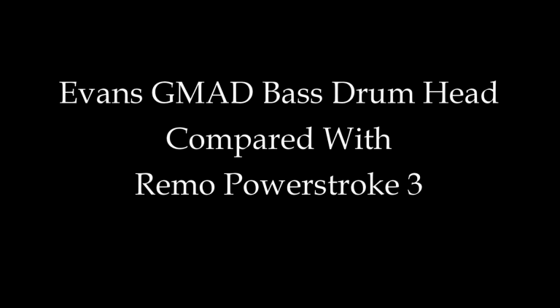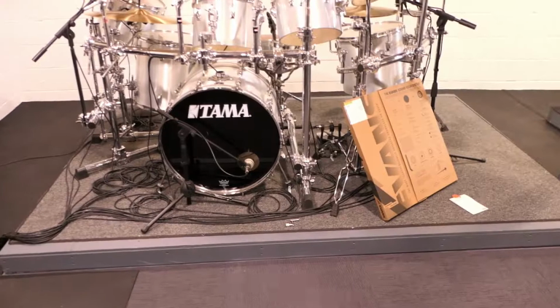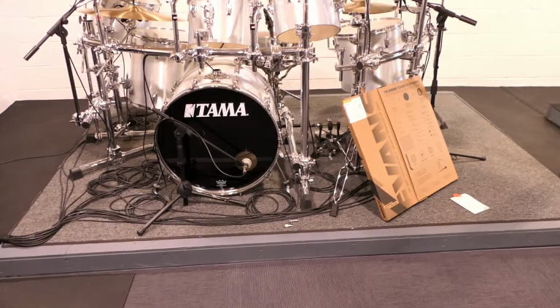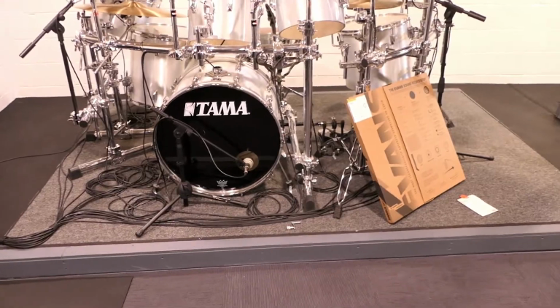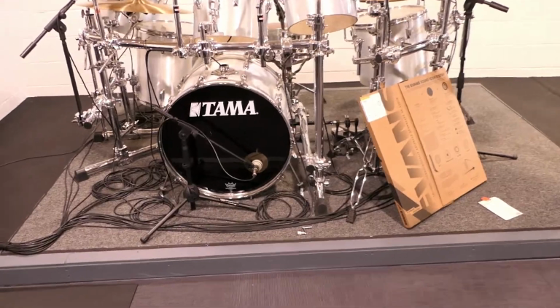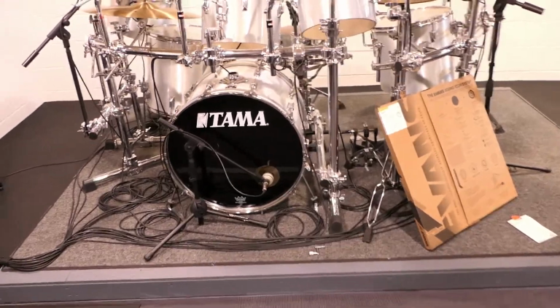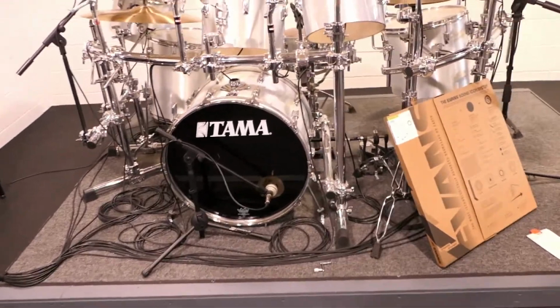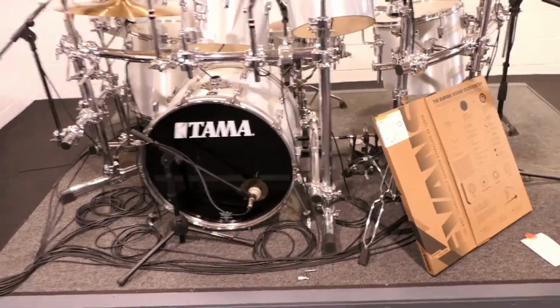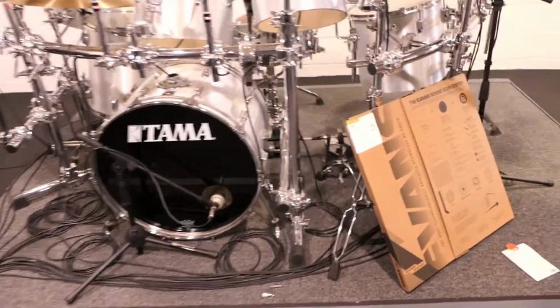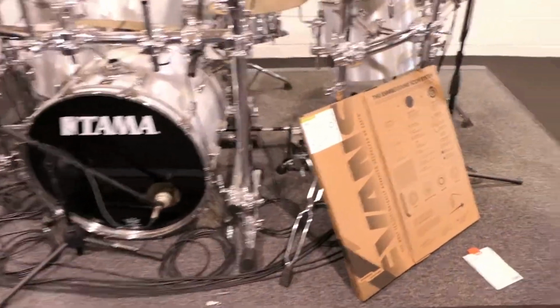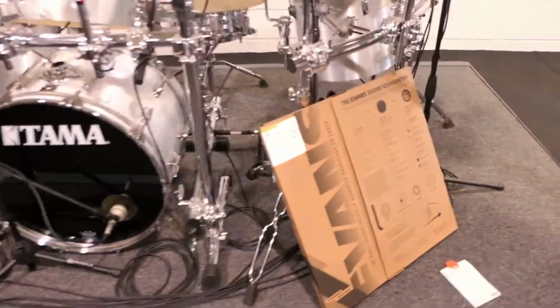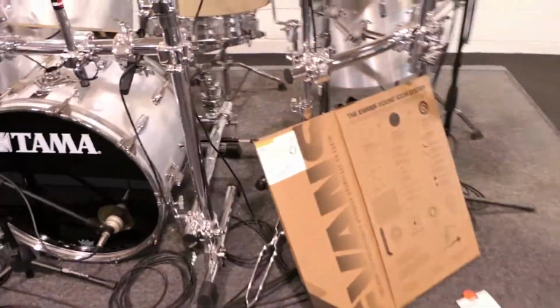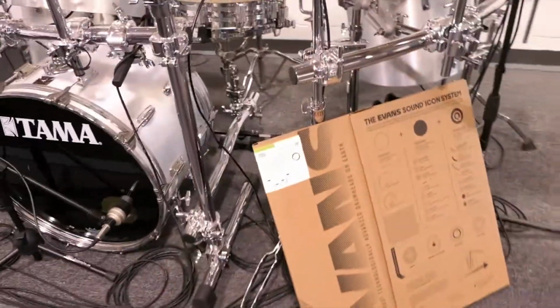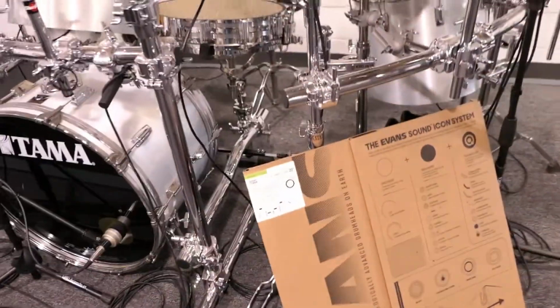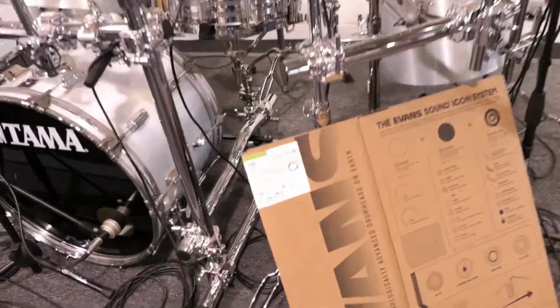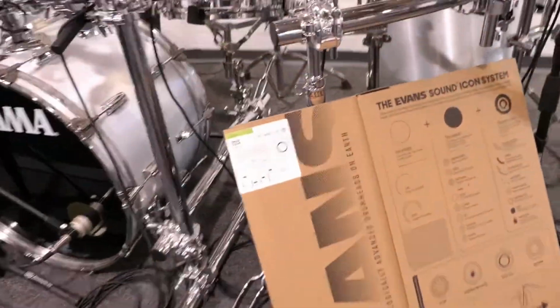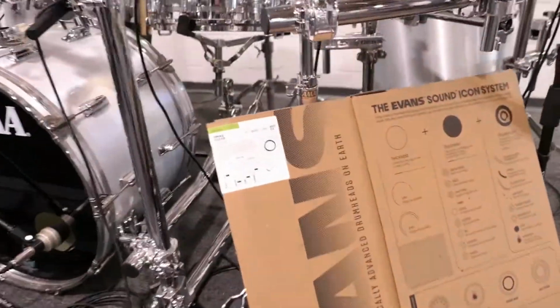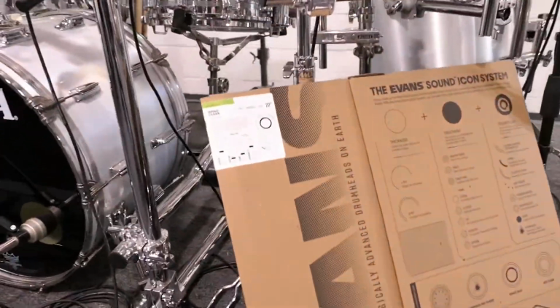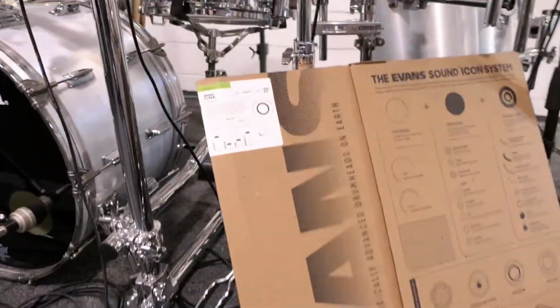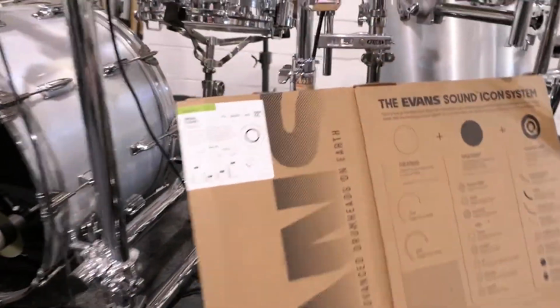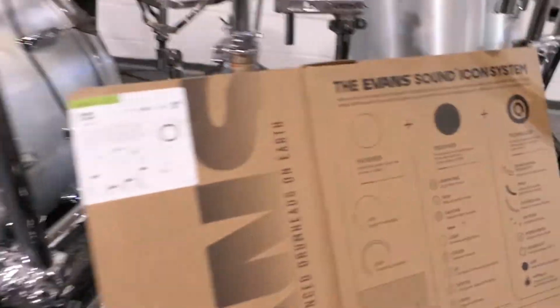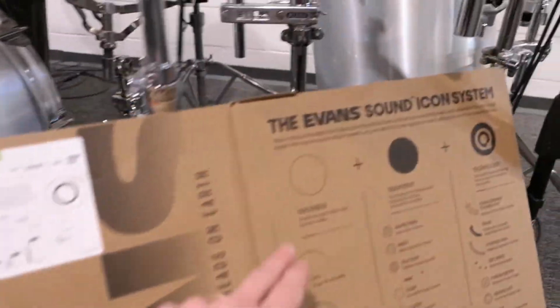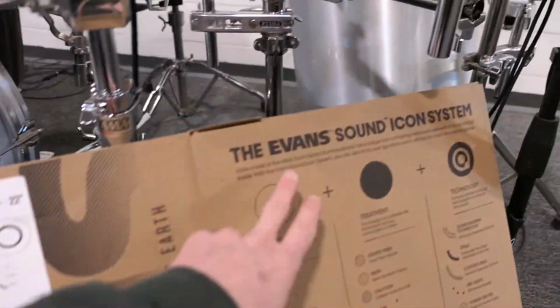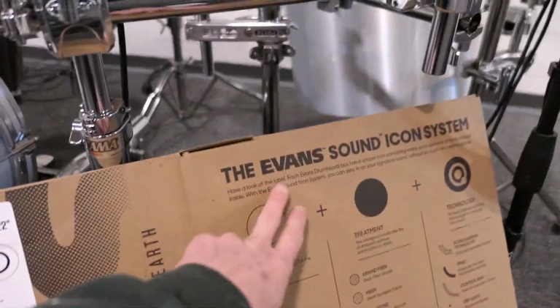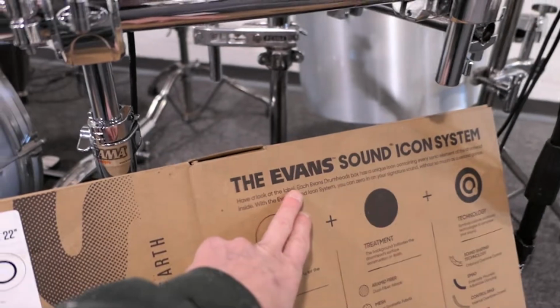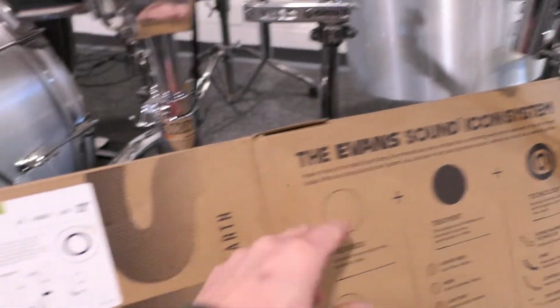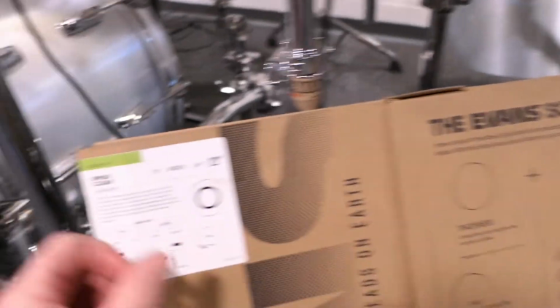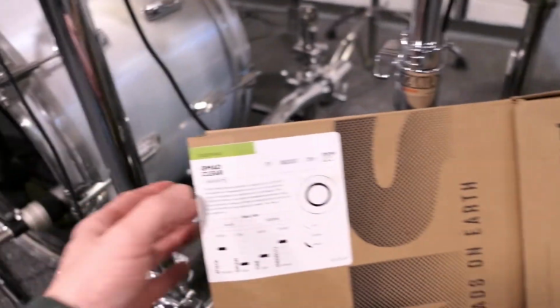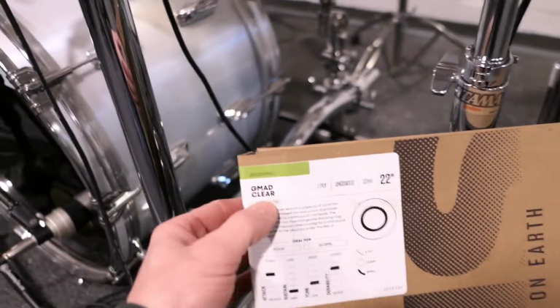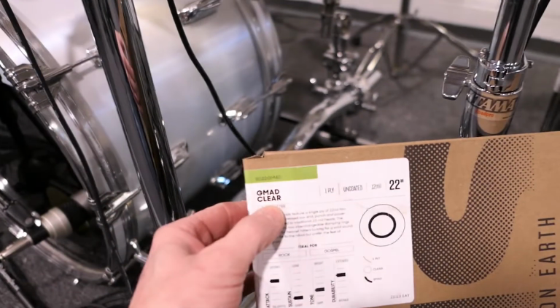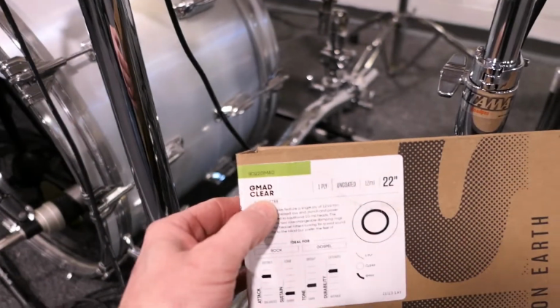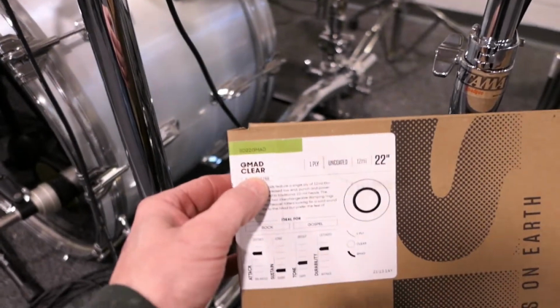Hey, it's John at TinderboxArts. In this video, I'm going to be testing and evaluating the Evans G-Mad Clear.